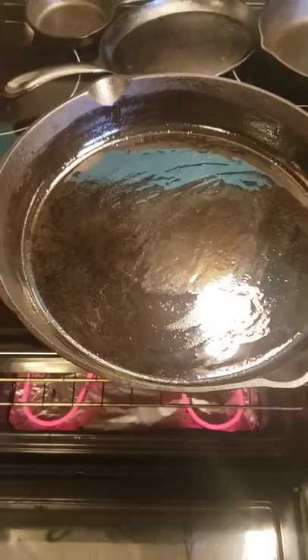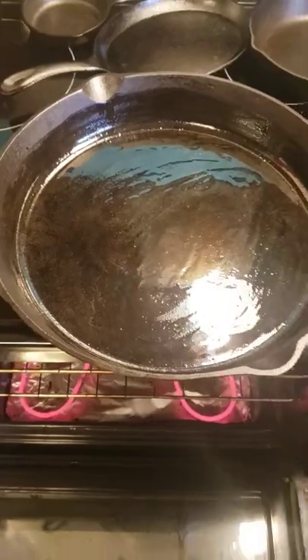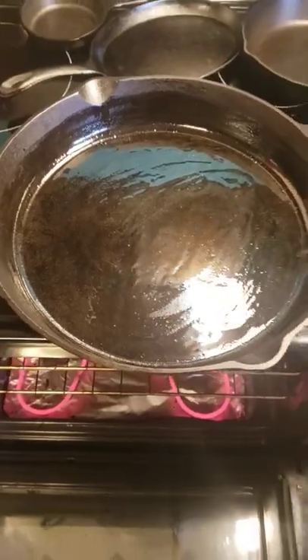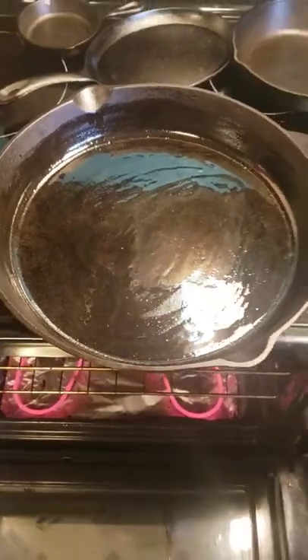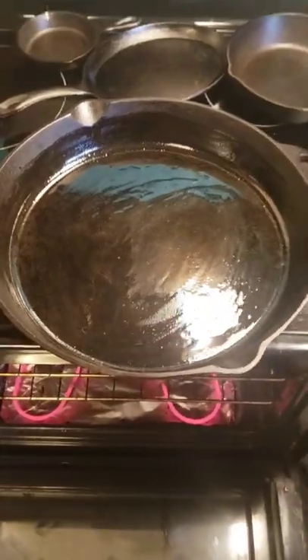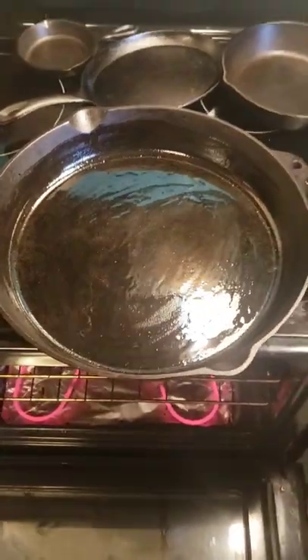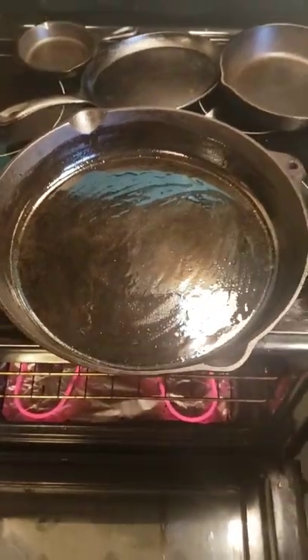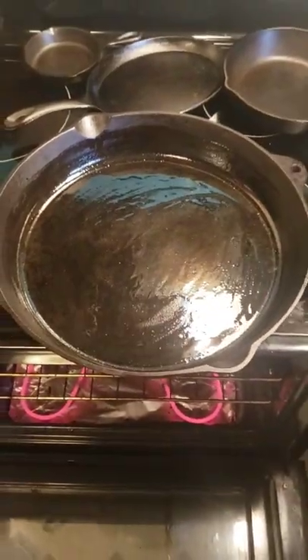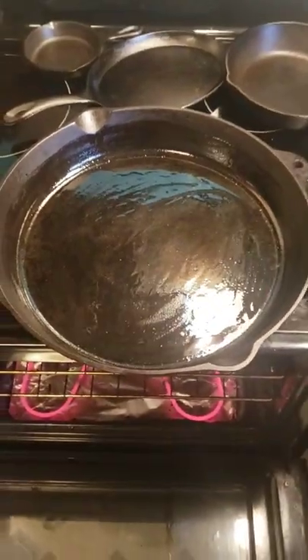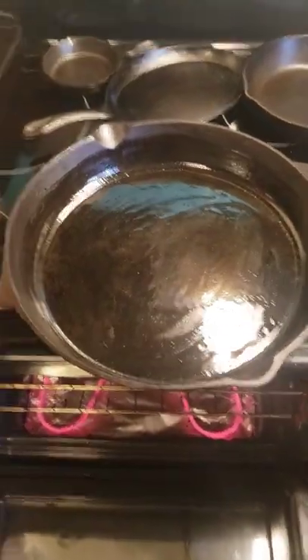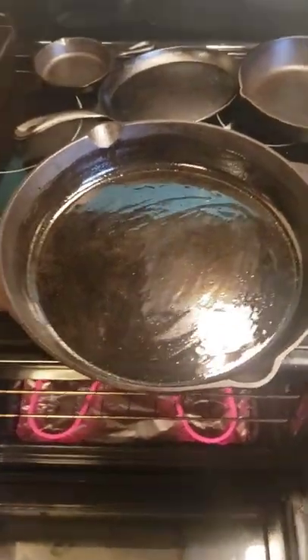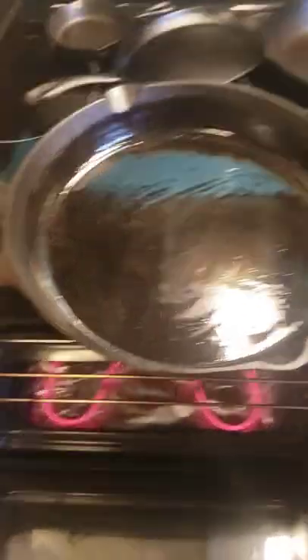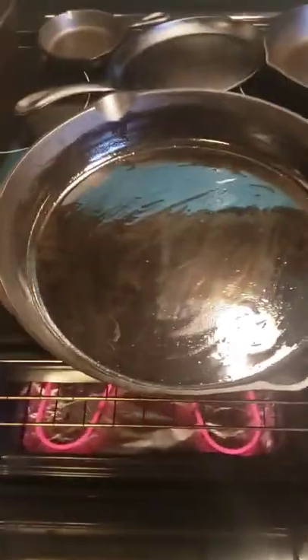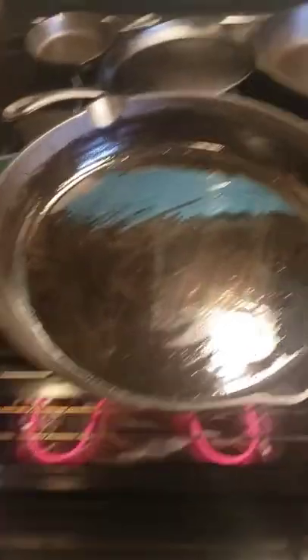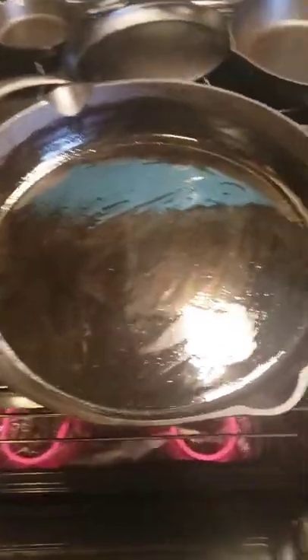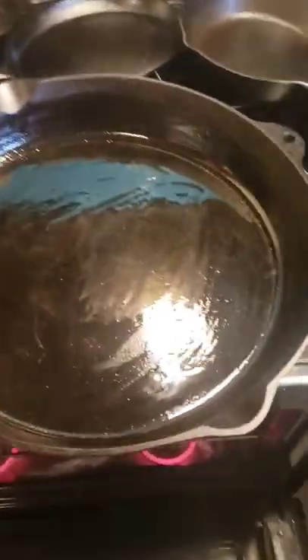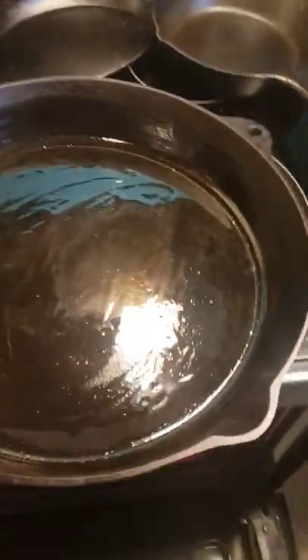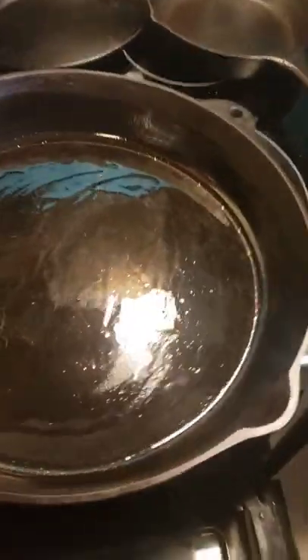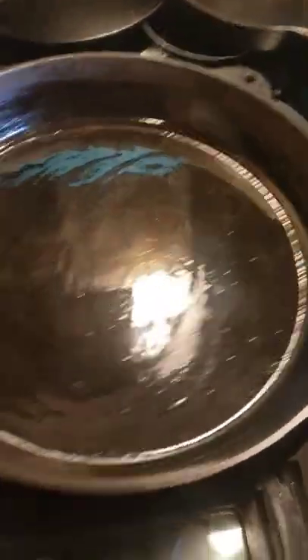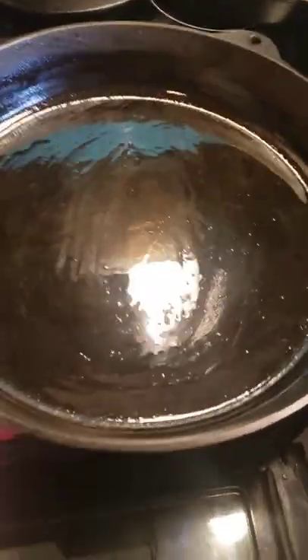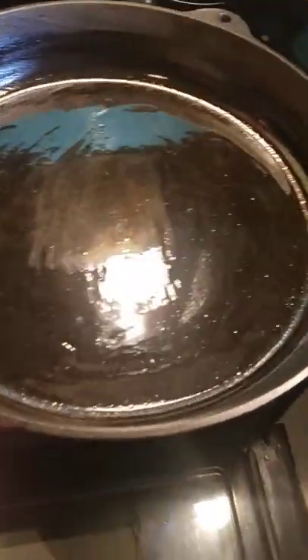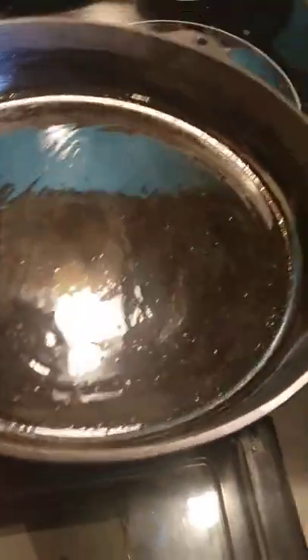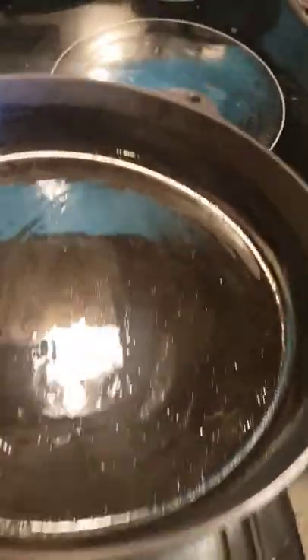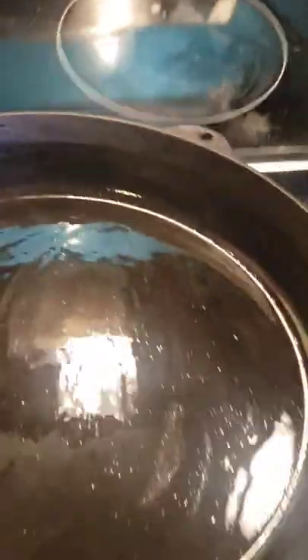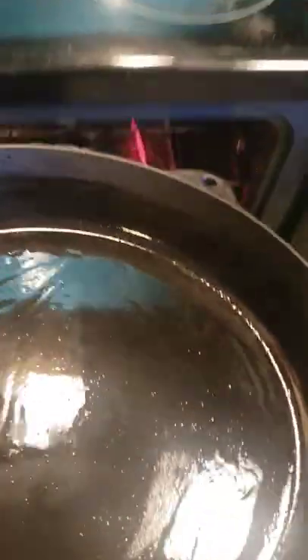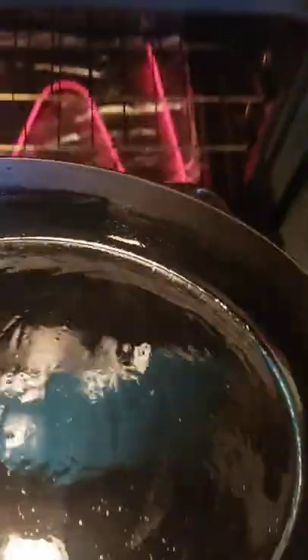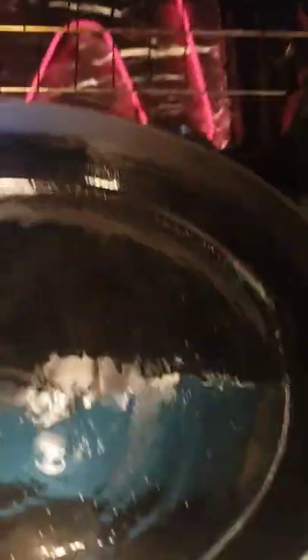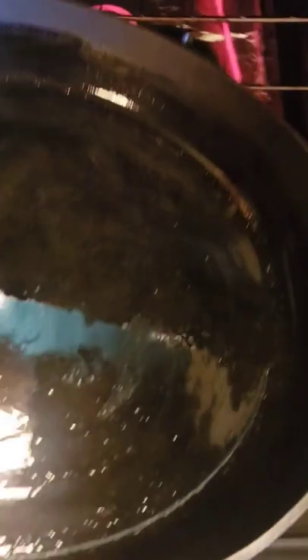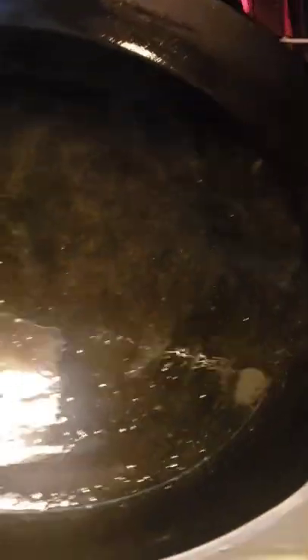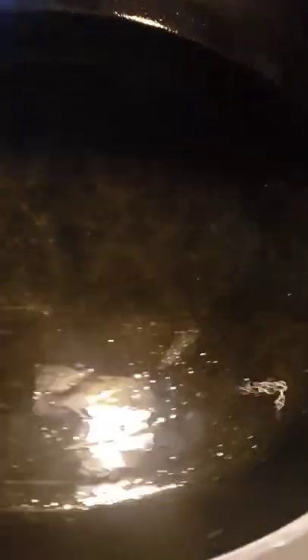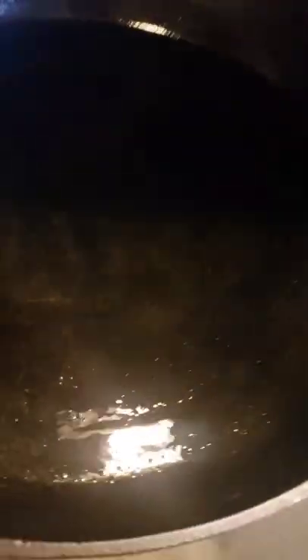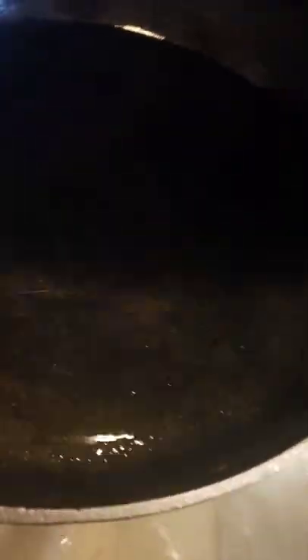Welcome to Cooking with Bobbie Jo. On today's Cooking Short, we're making Cajun Seasoned Chicken Thighs. This is super easy and delicious.